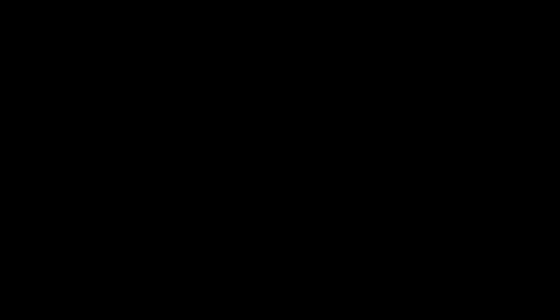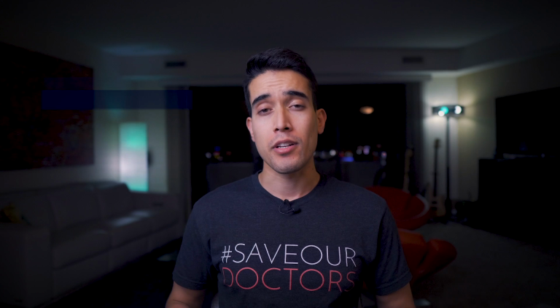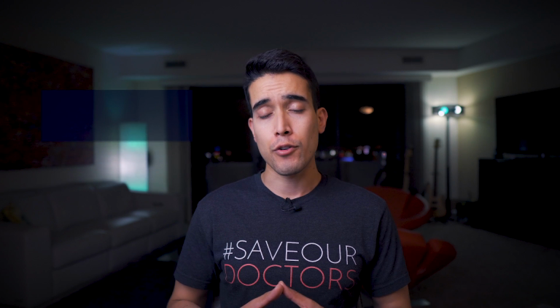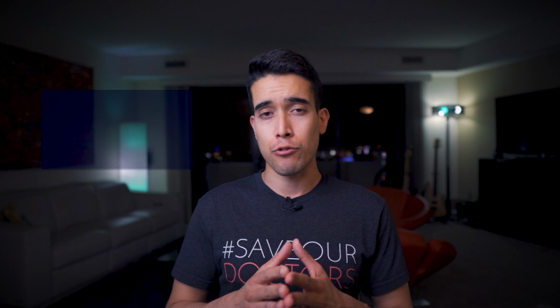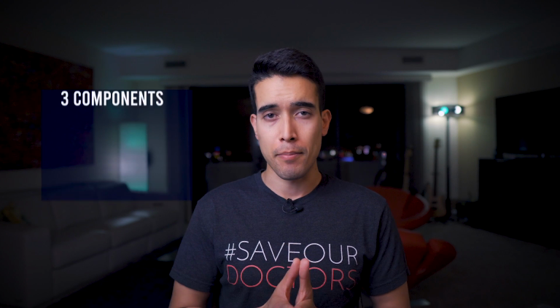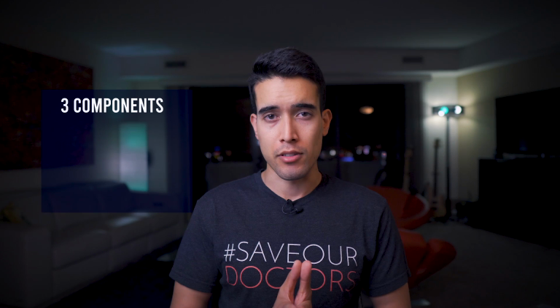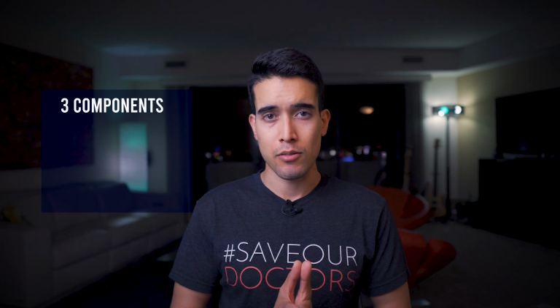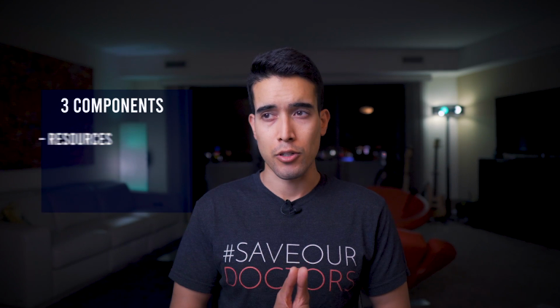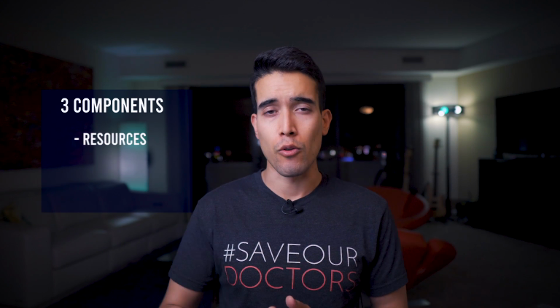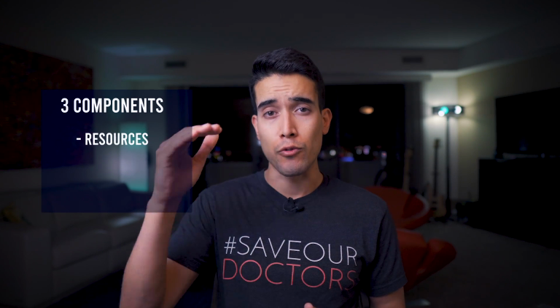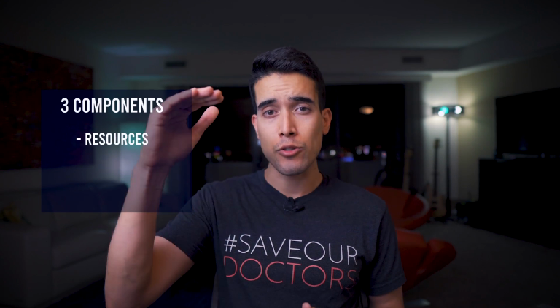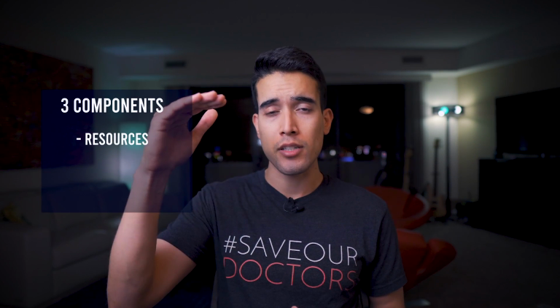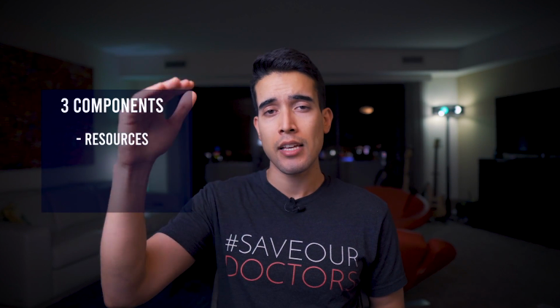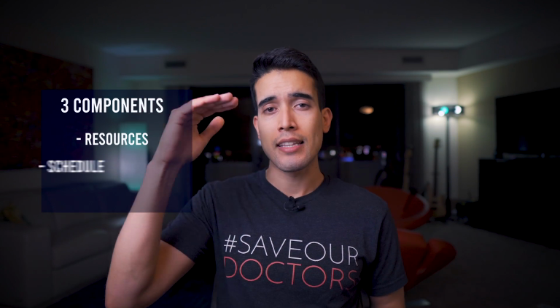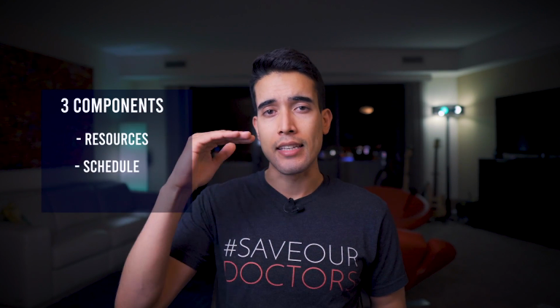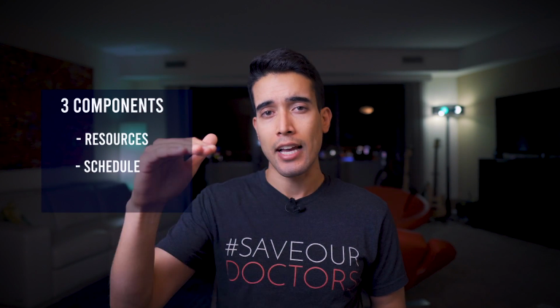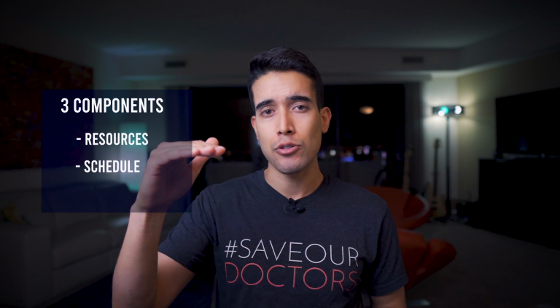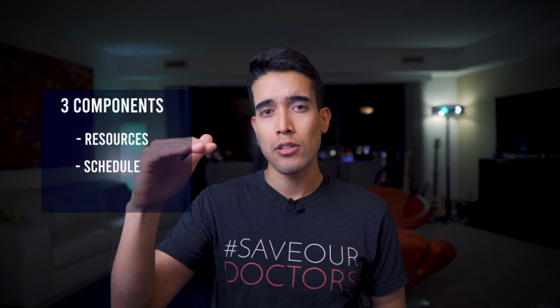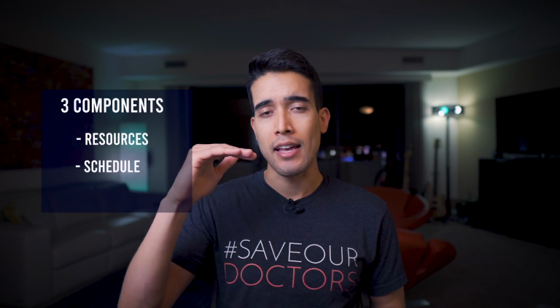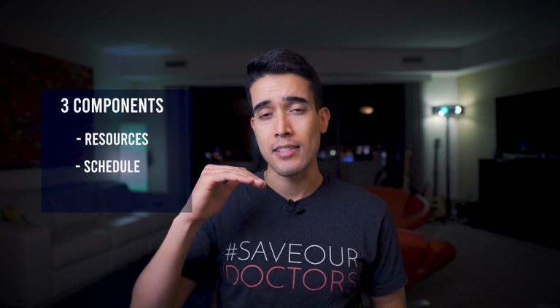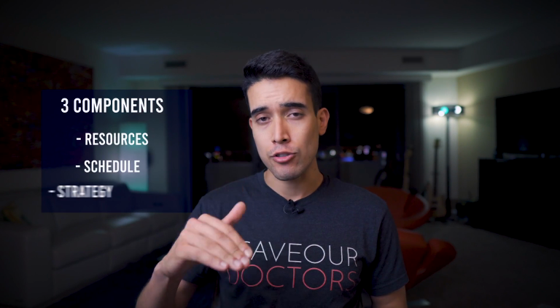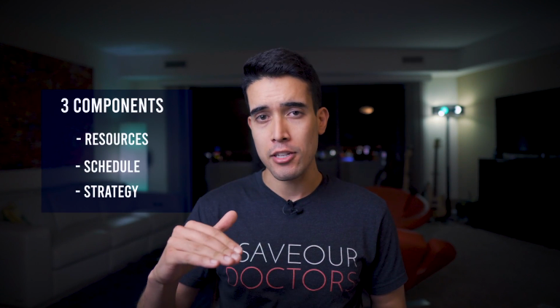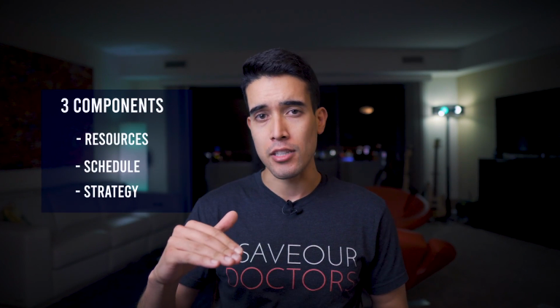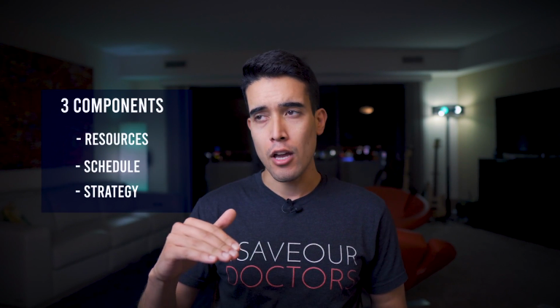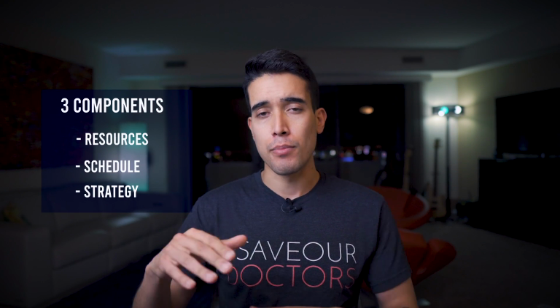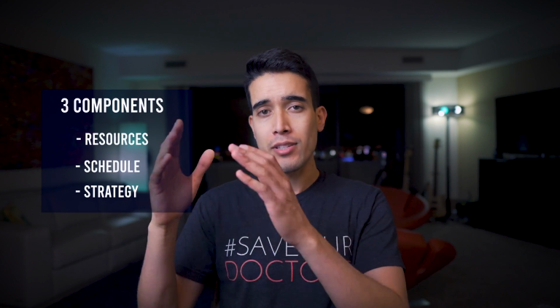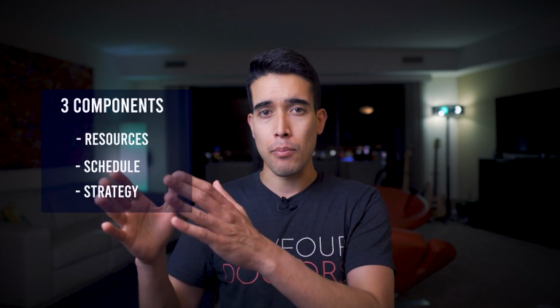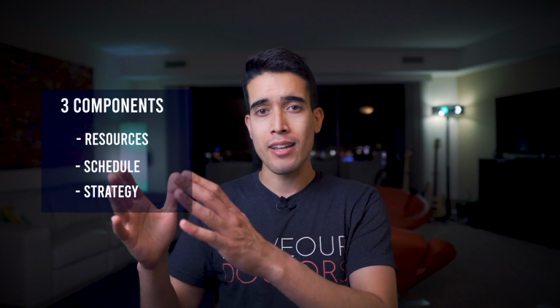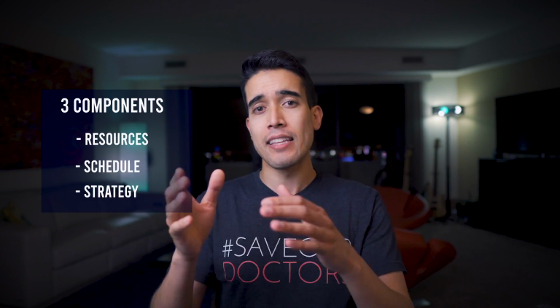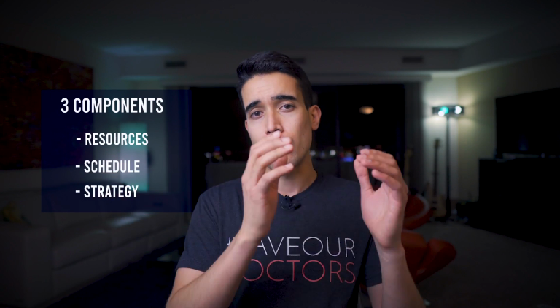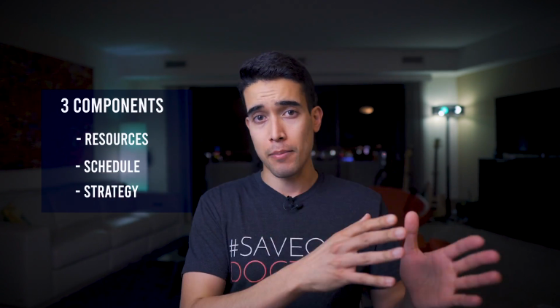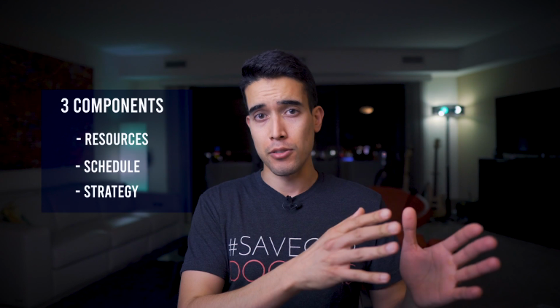We're going to cover three components: resources, the schedule, and the study strategy for both Step 1 and Step 2.